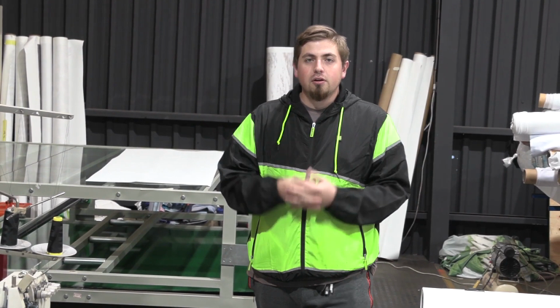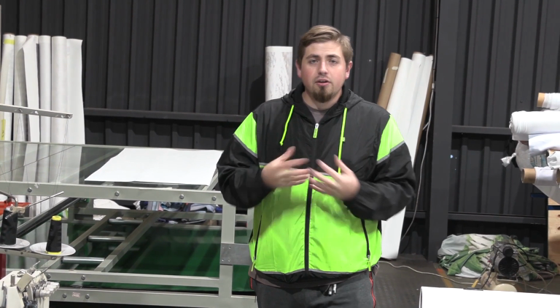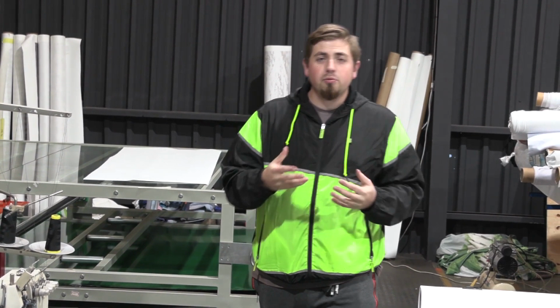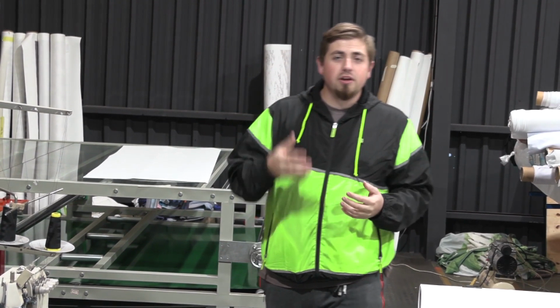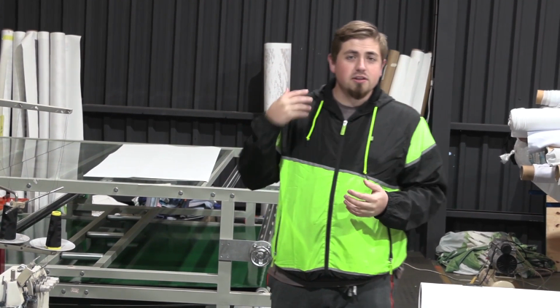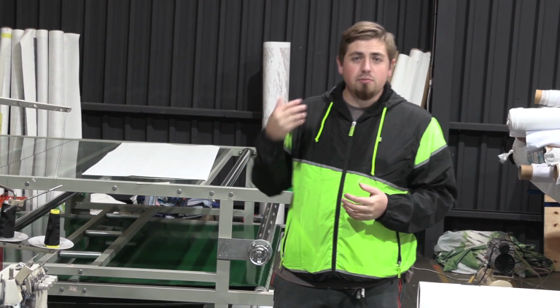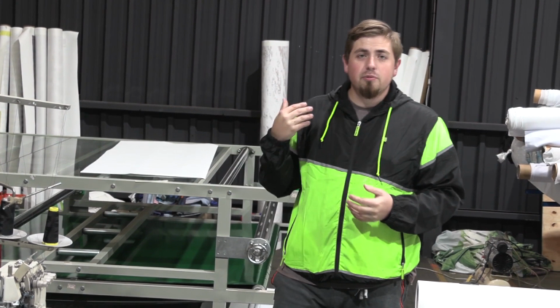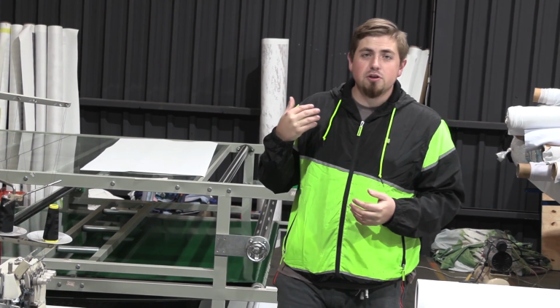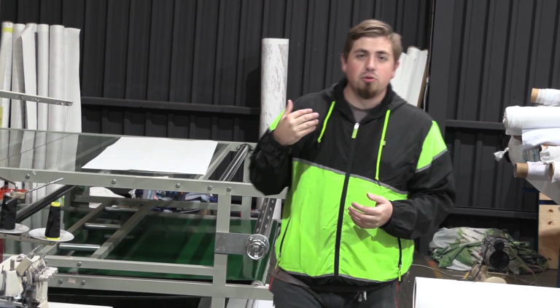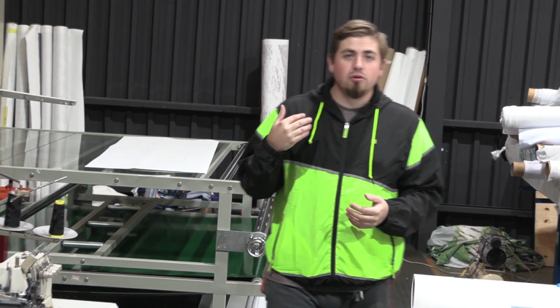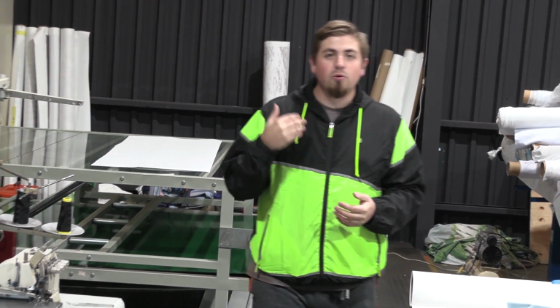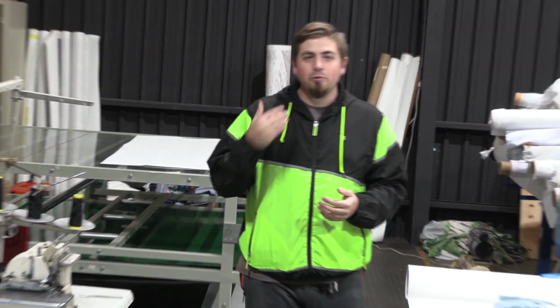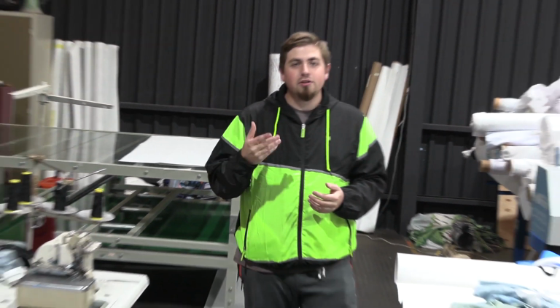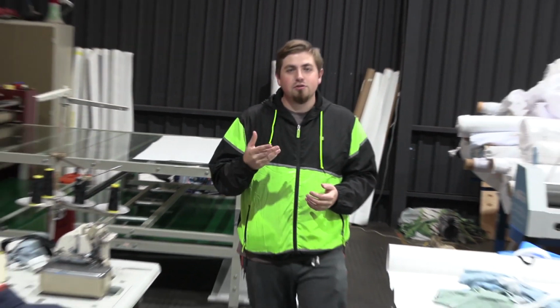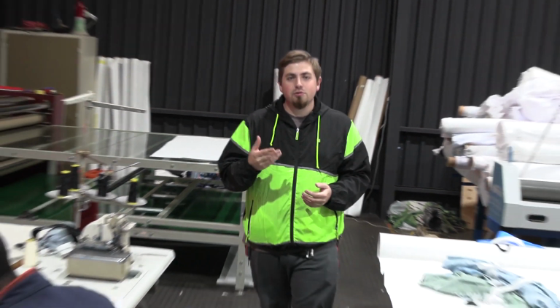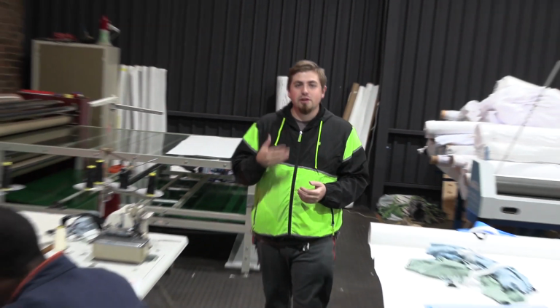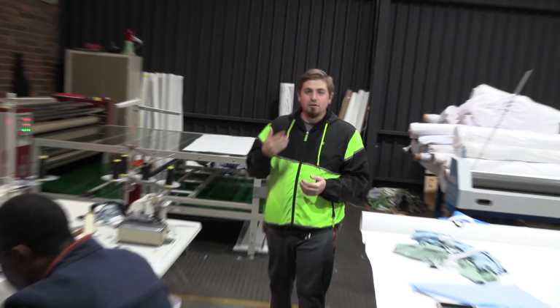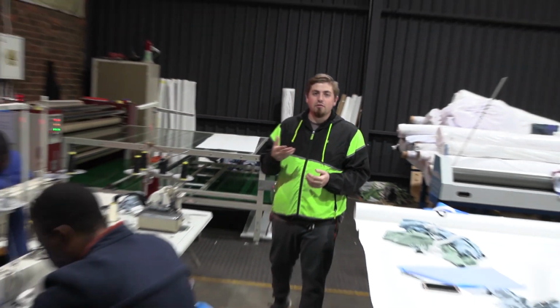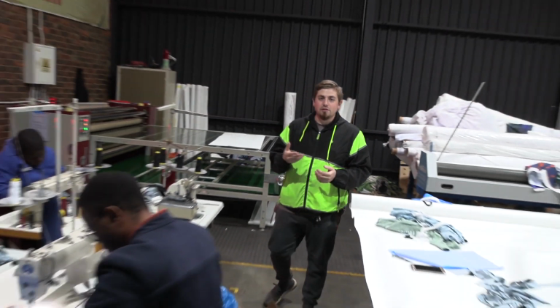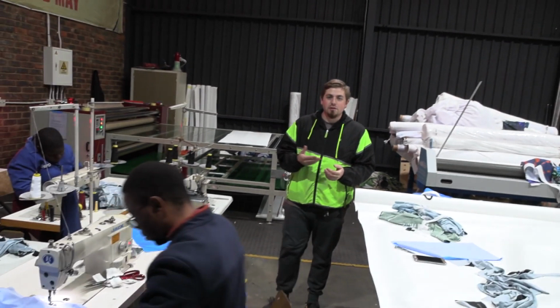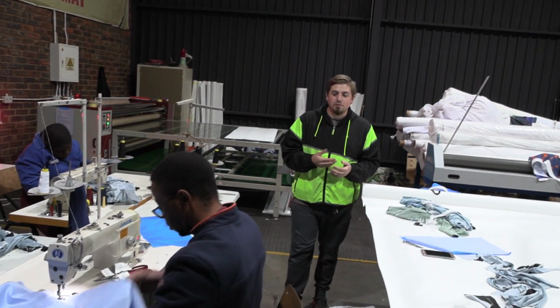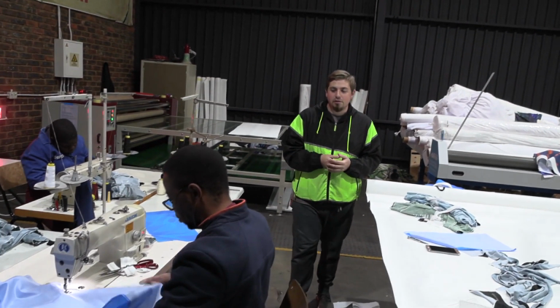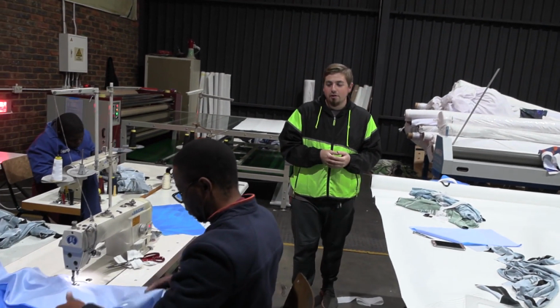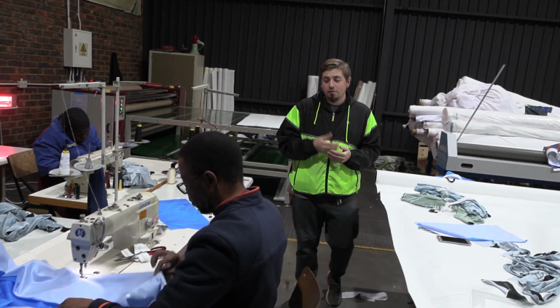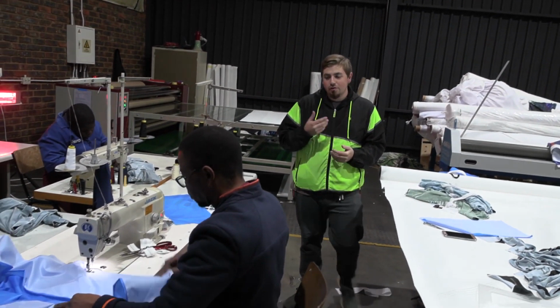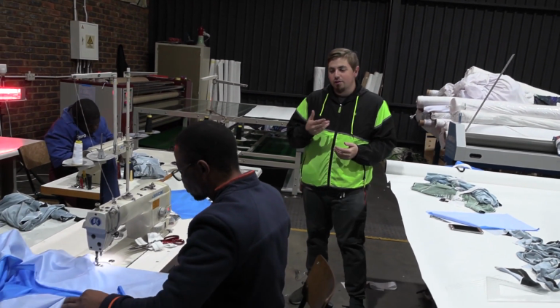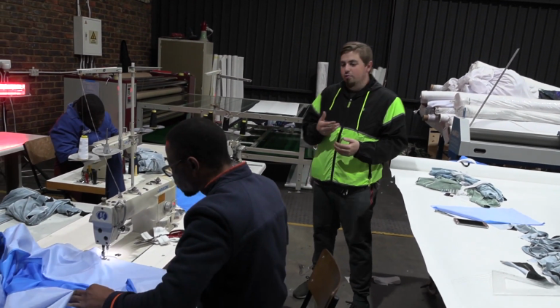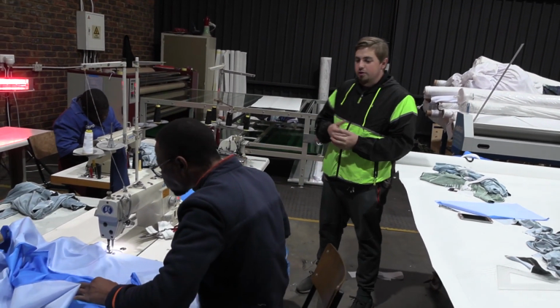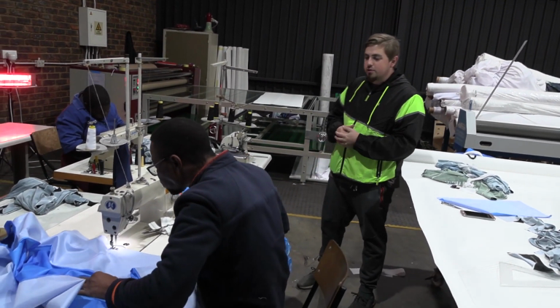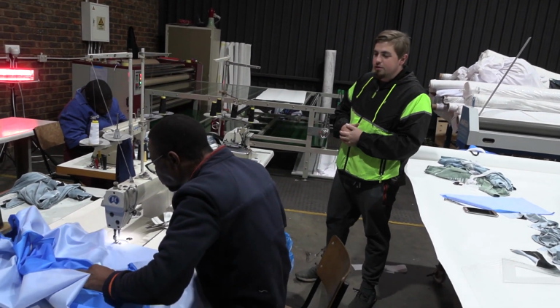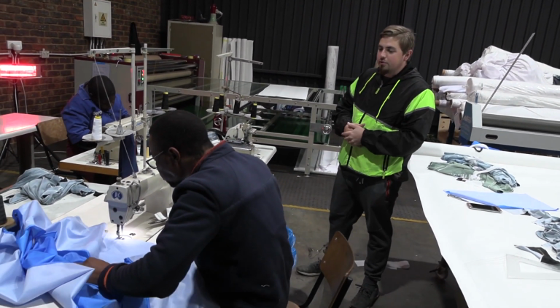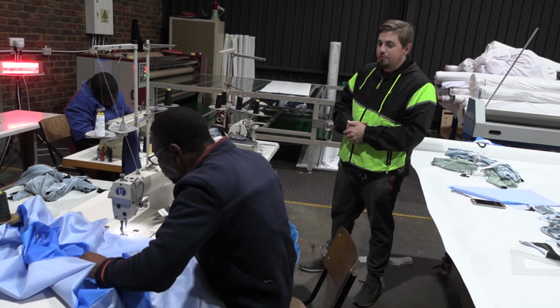Now that we've done the sublimation part, all we need to do is hand it over to CMT, and I really can't wait to see it done.